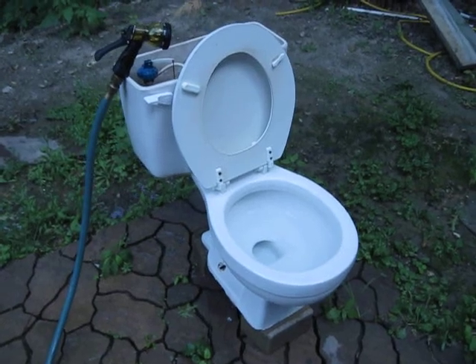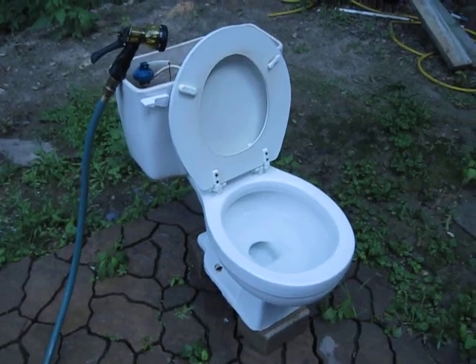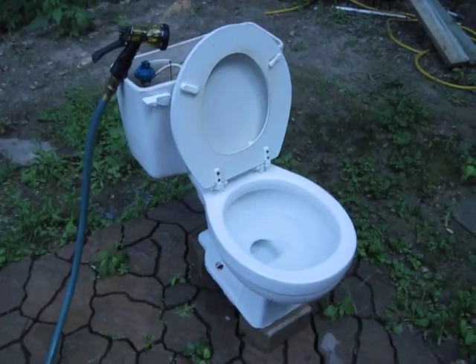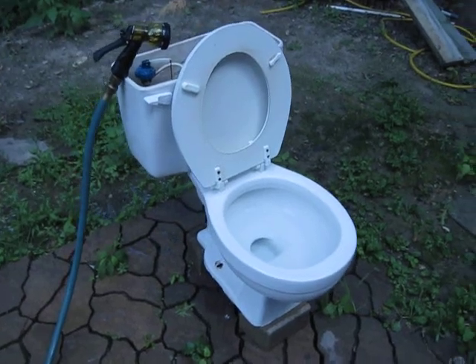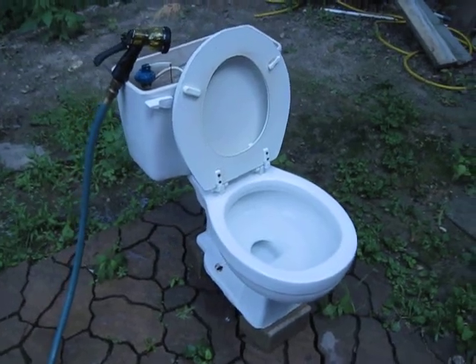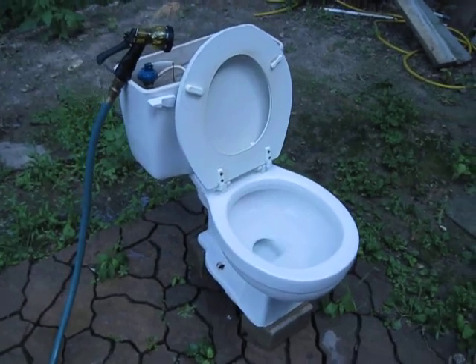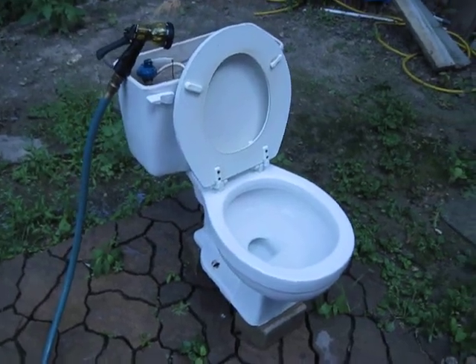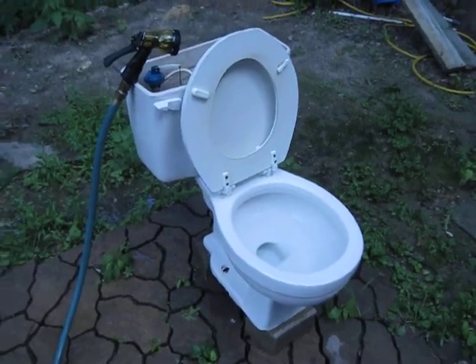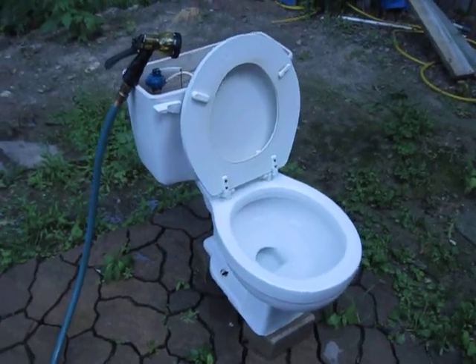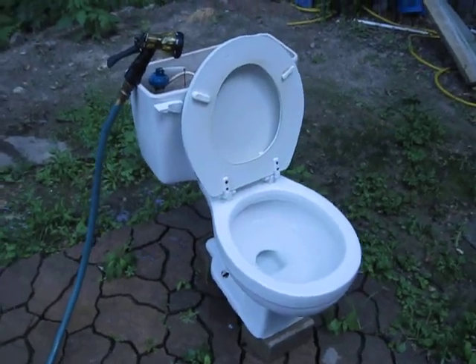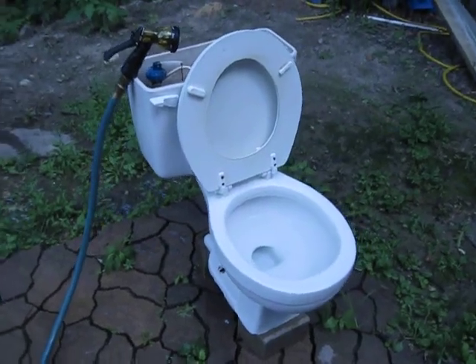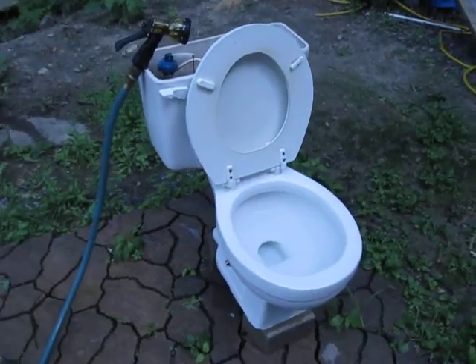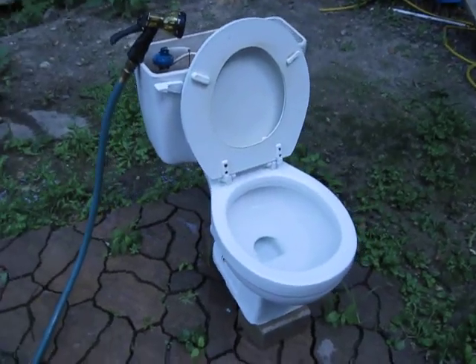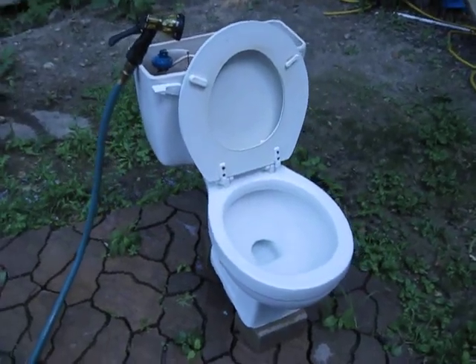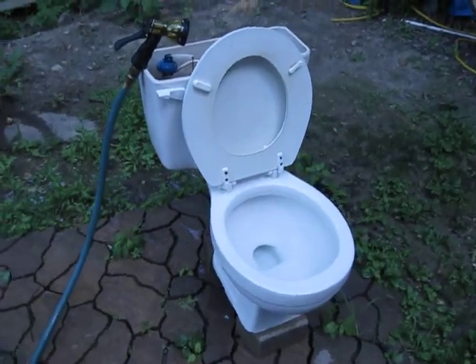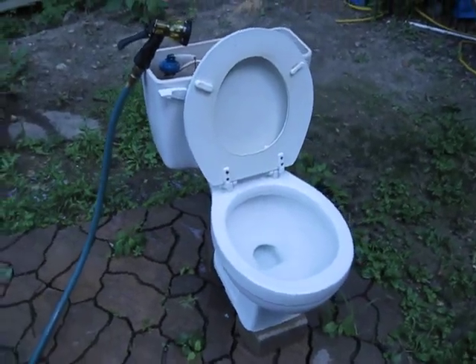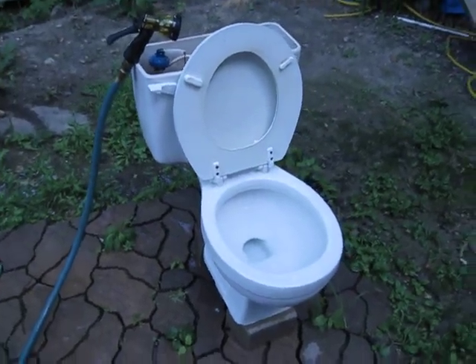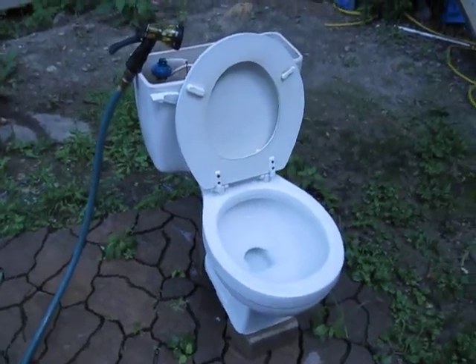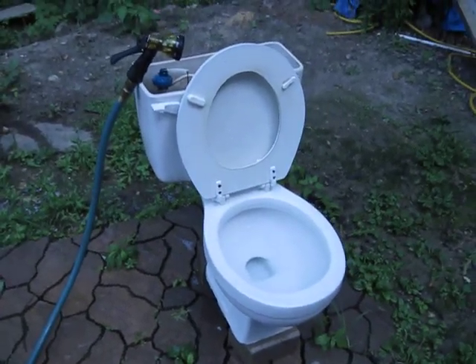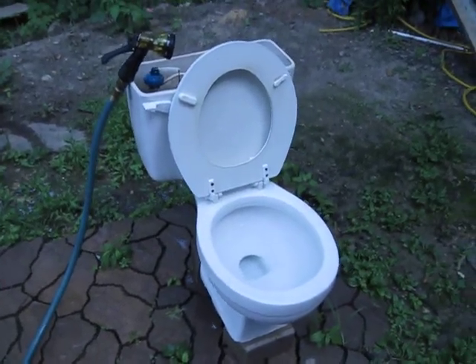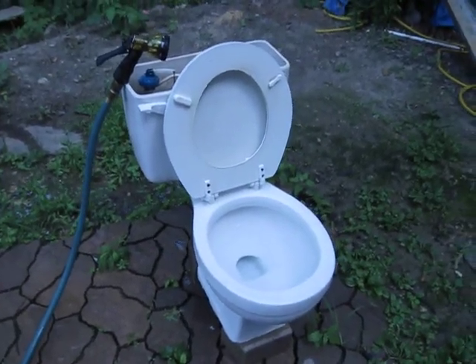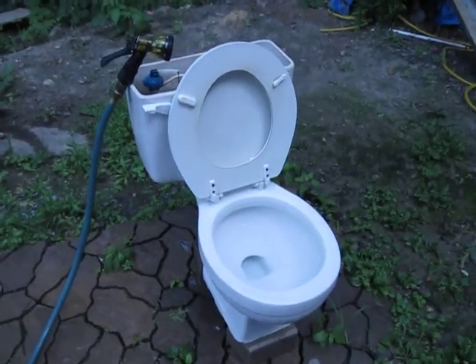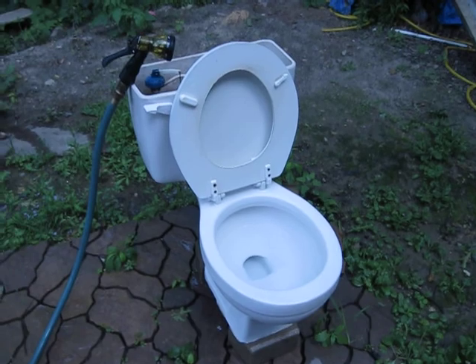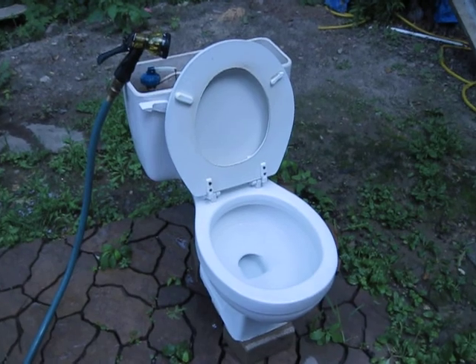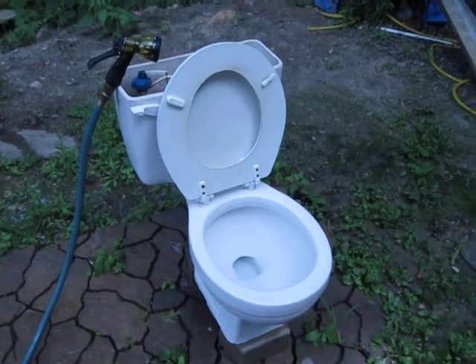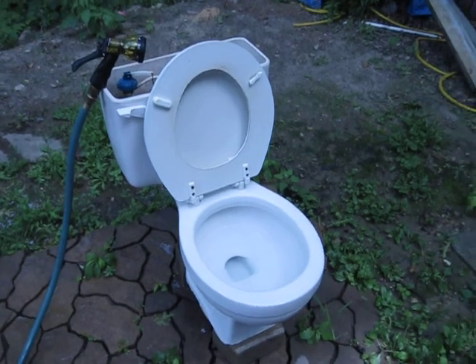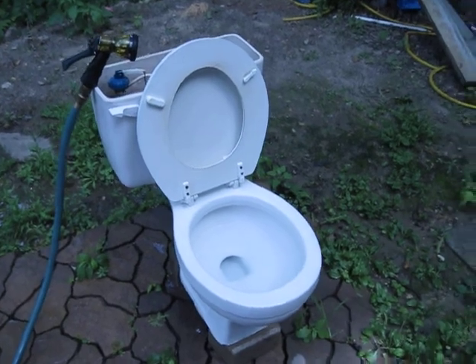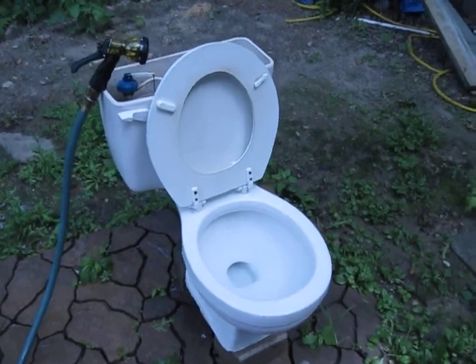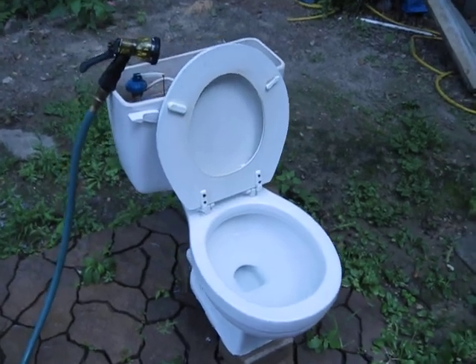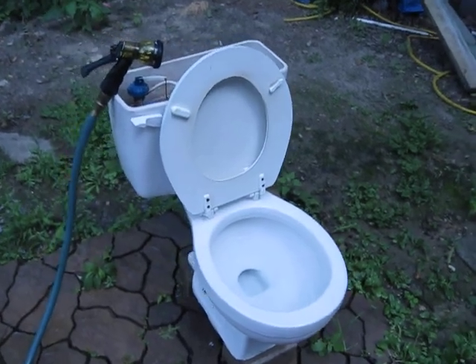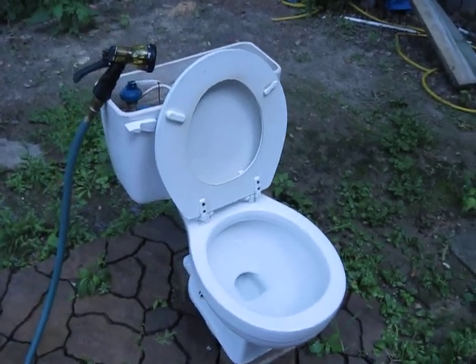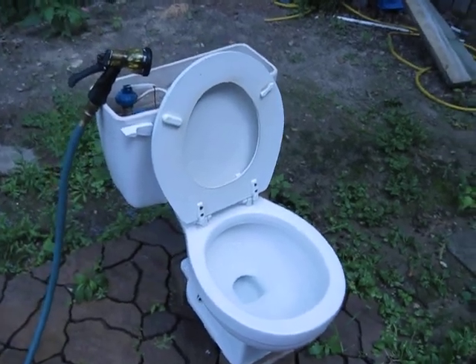Hey guys, I thought I'd make one more video of this thing flushing before I put it back in the utility room.